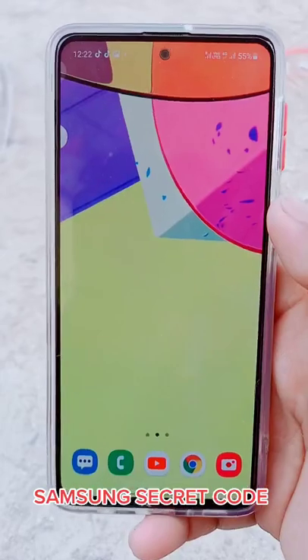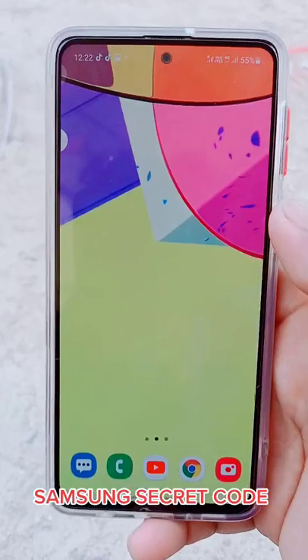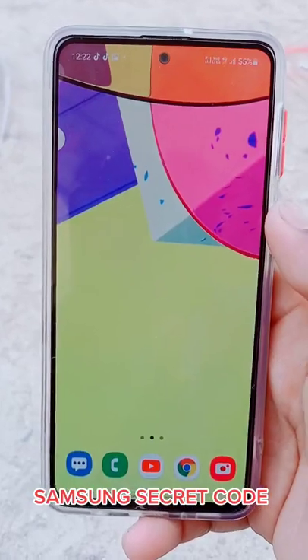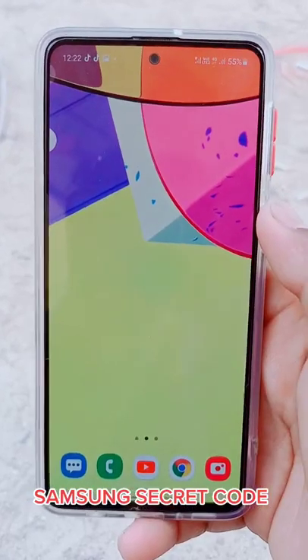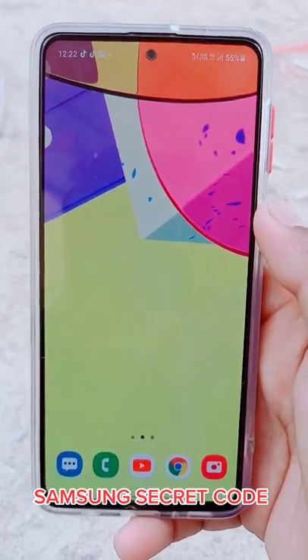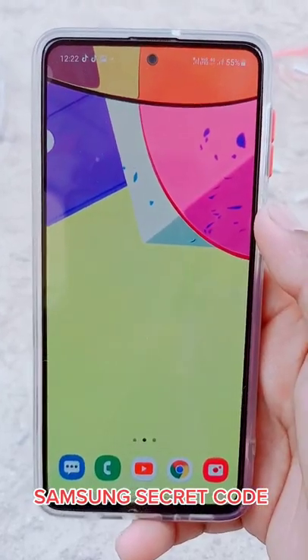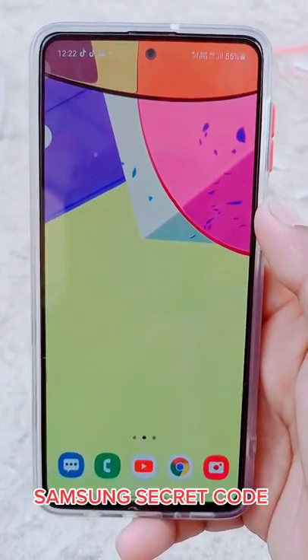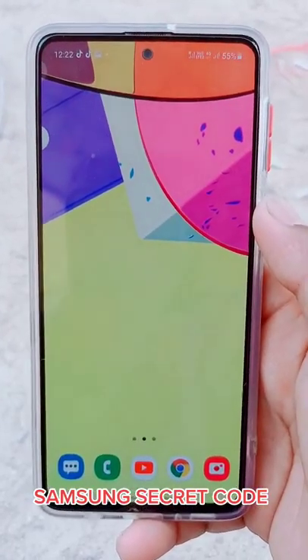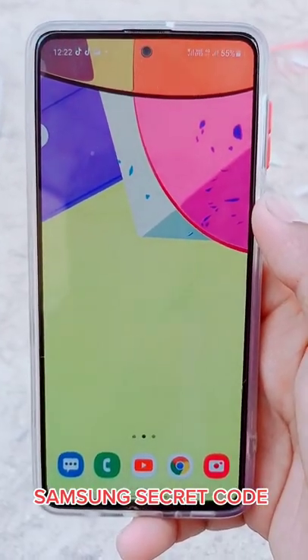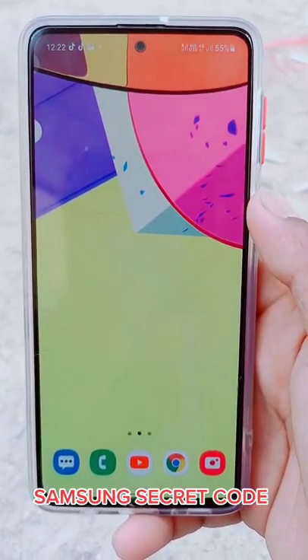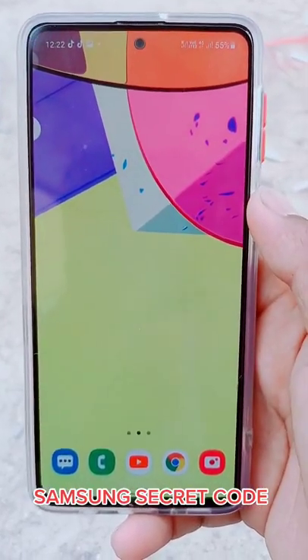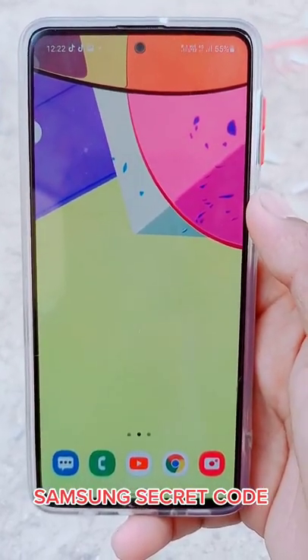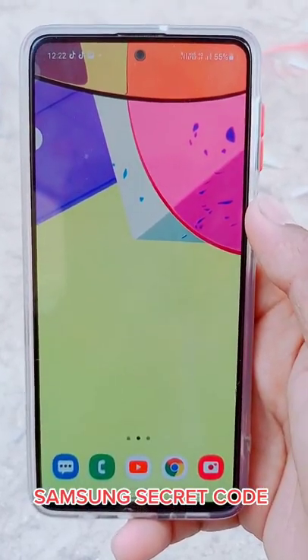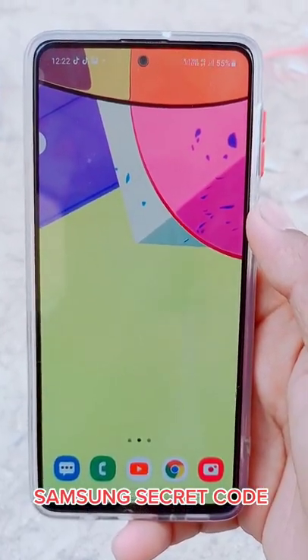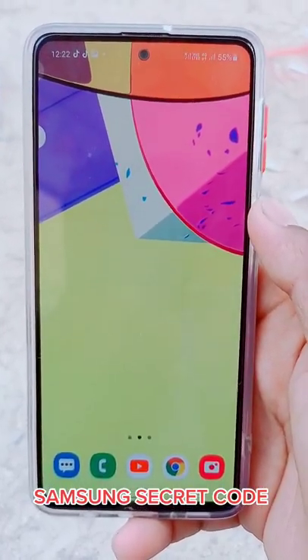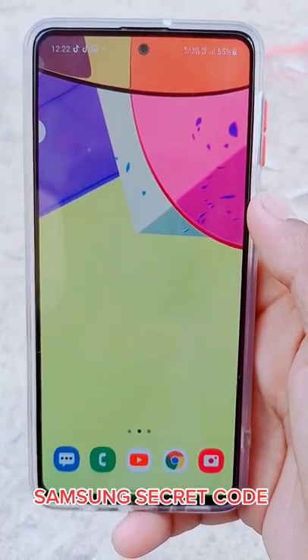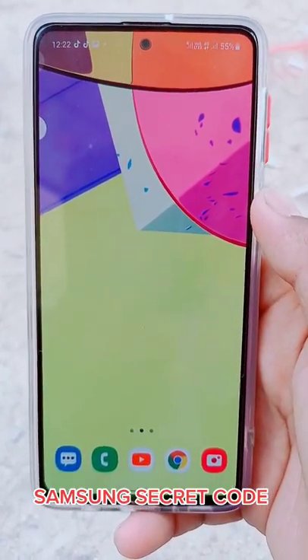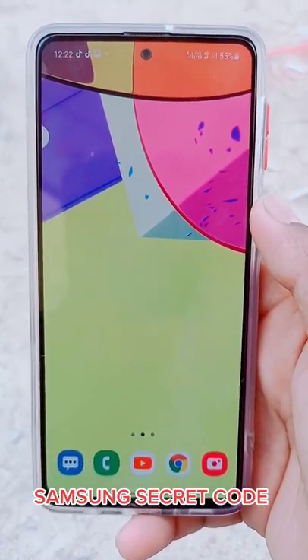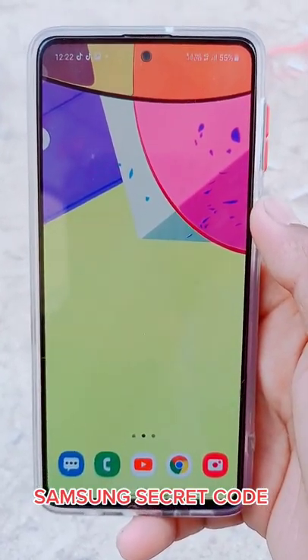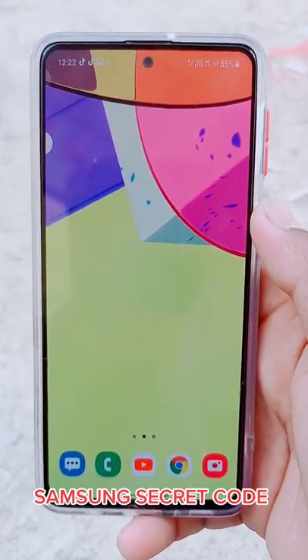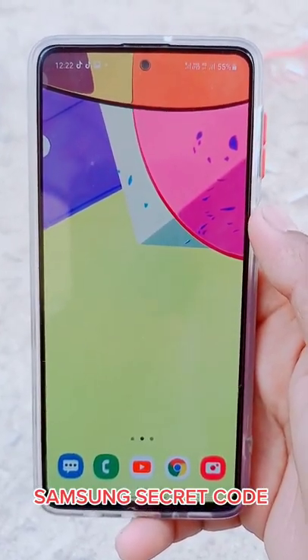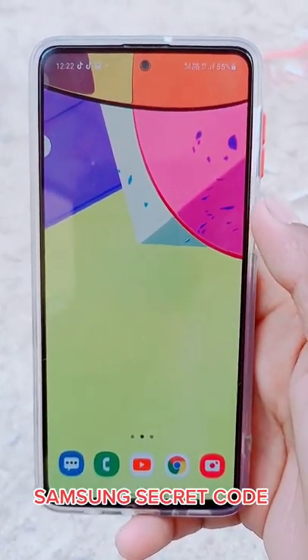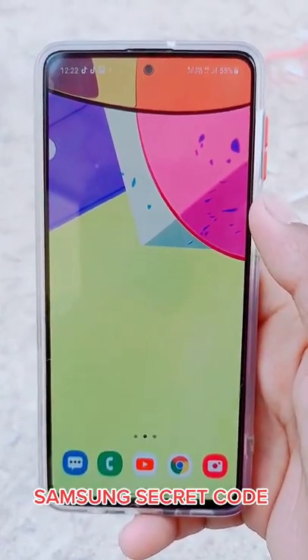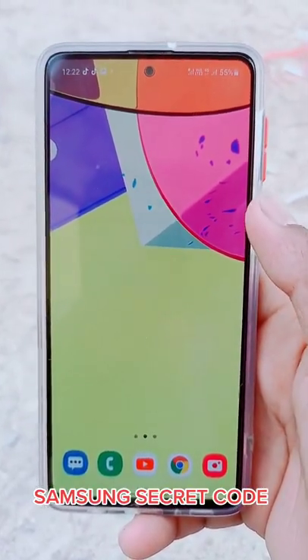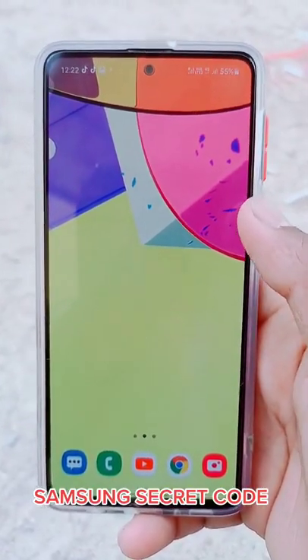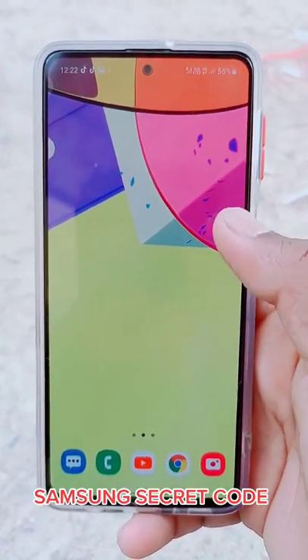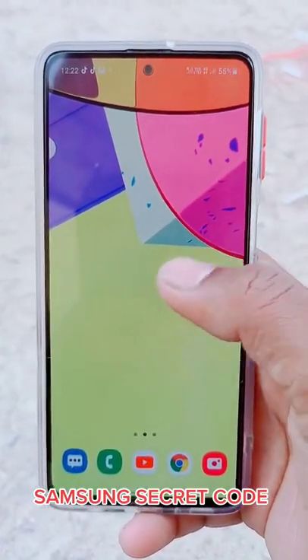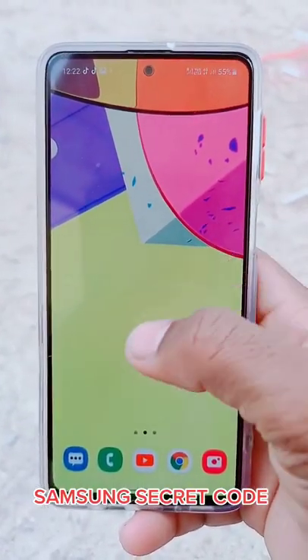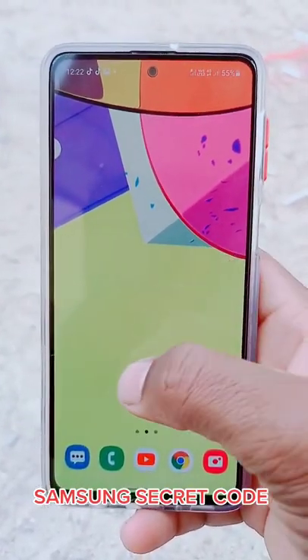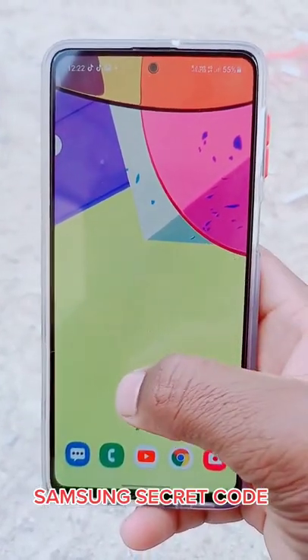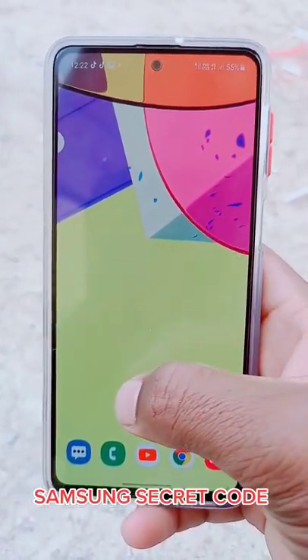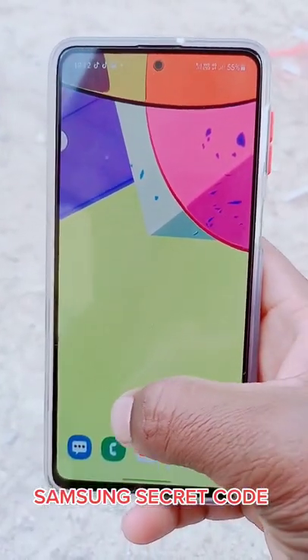On Samsung mobile, people can have Wi-Fi problems, so they can change the code, but it is hard to do.